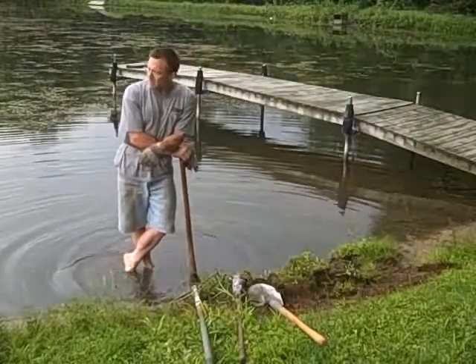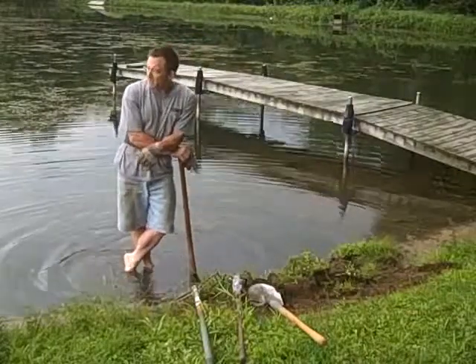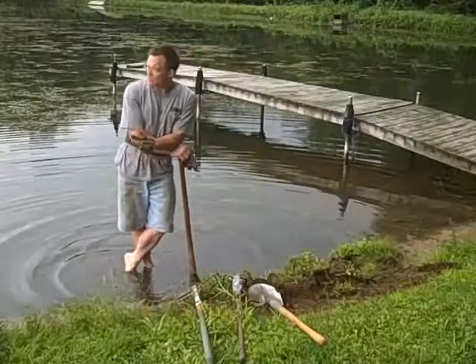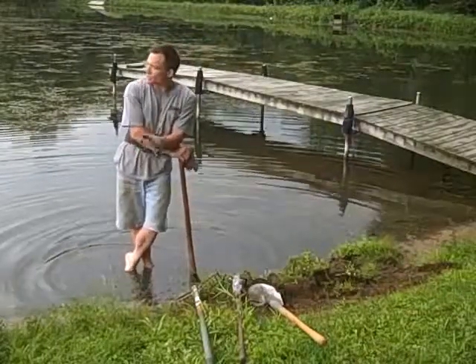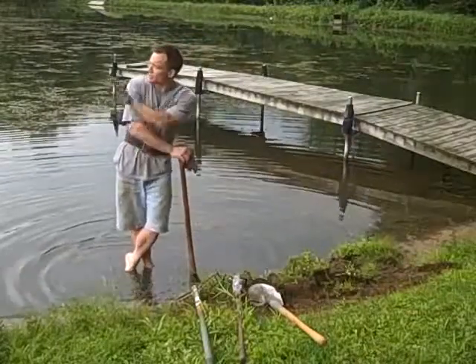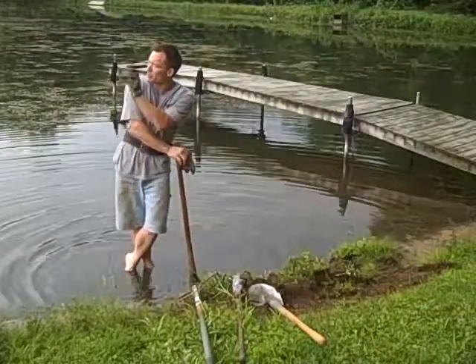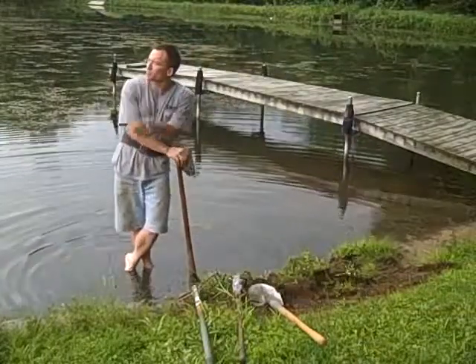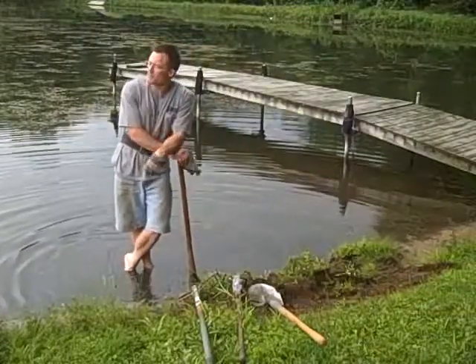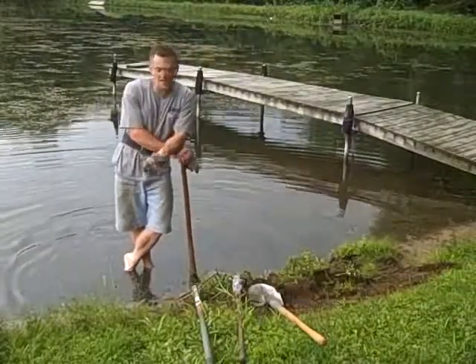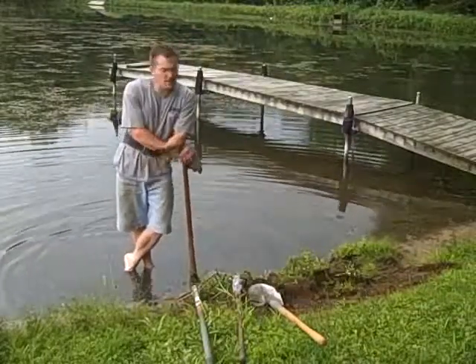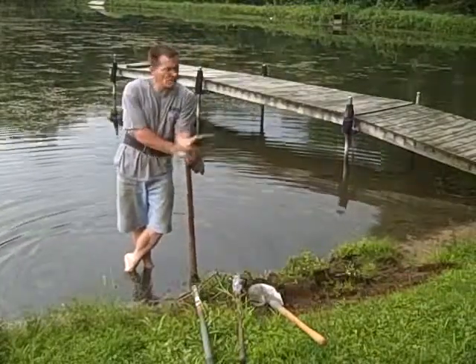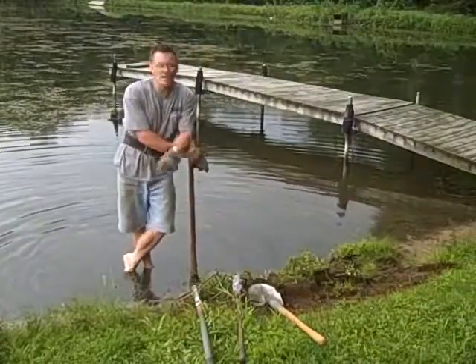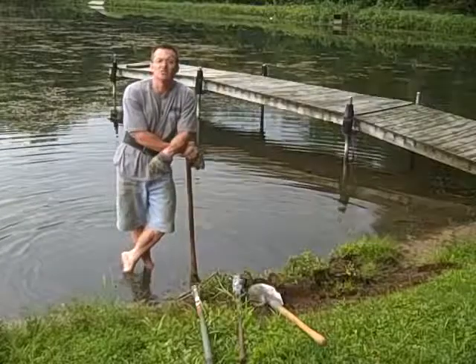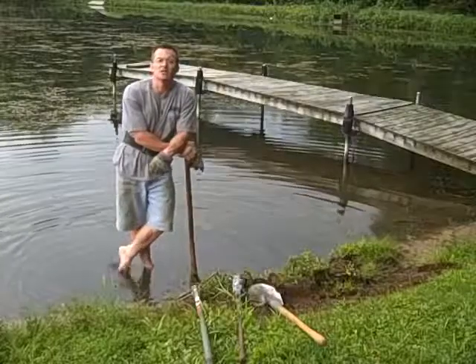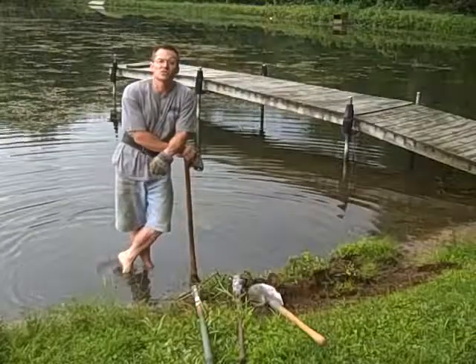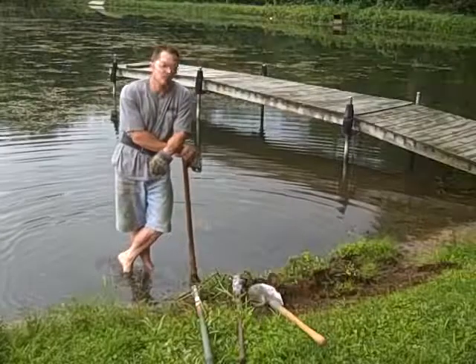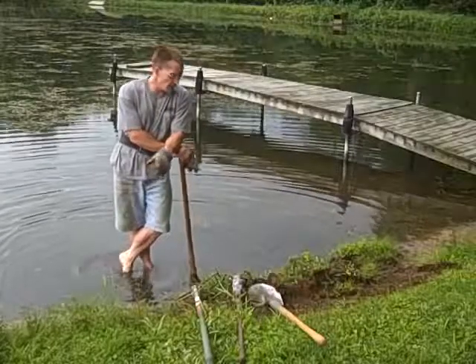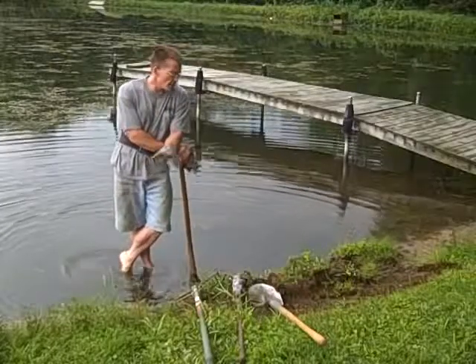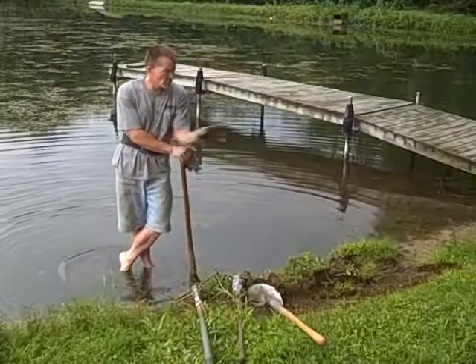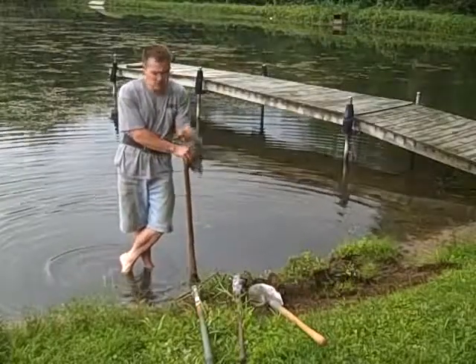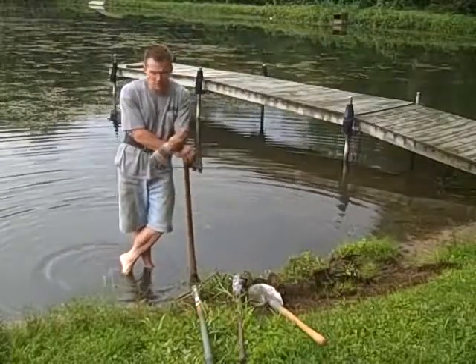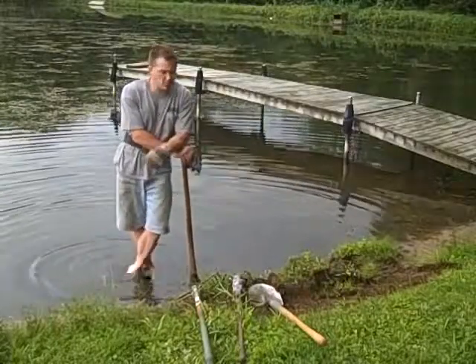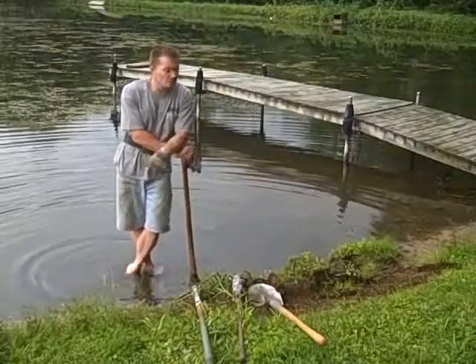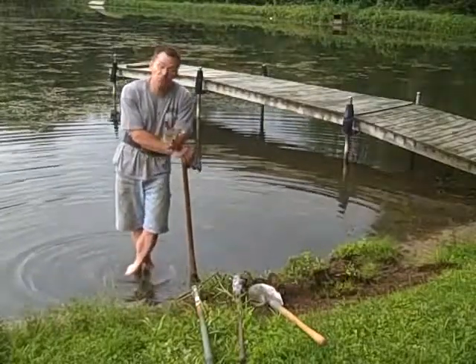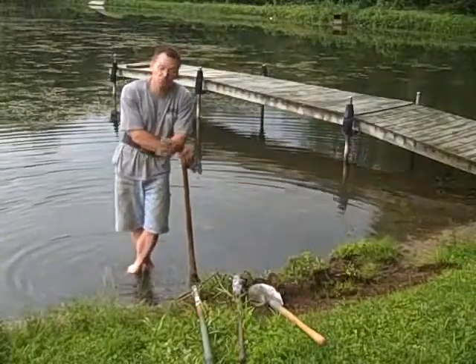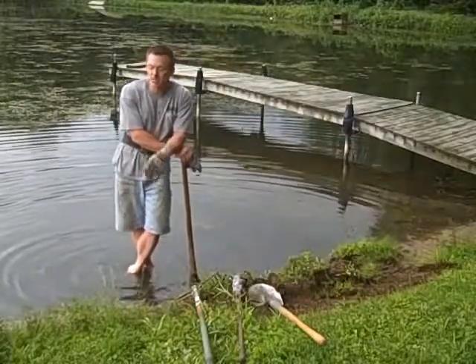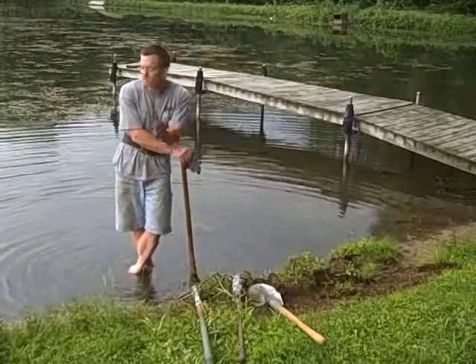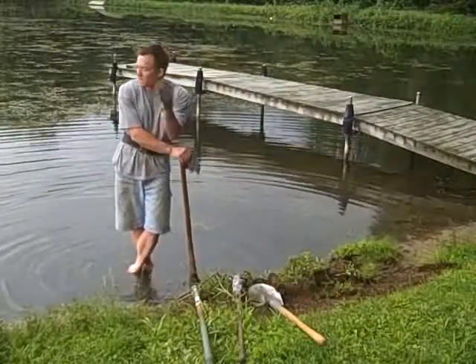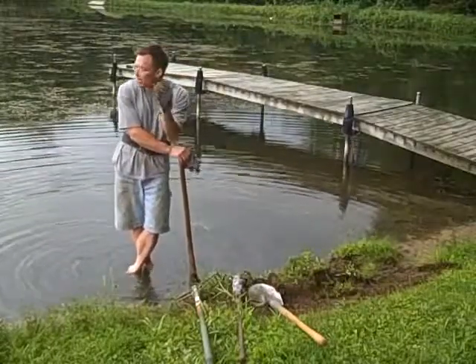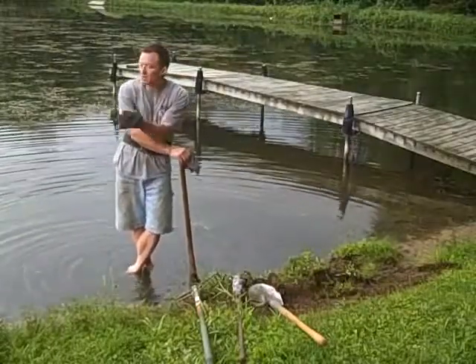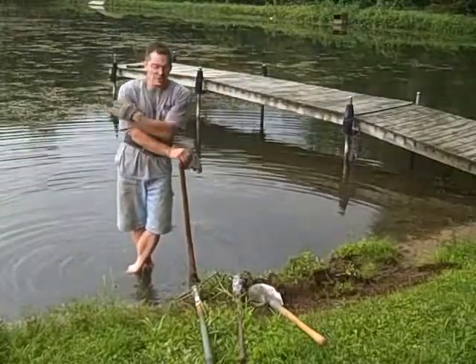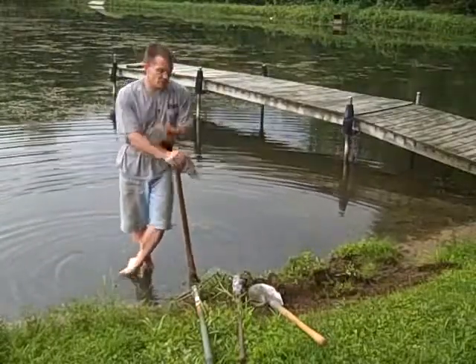My neighbors like to boat and things like that but never really had a beach, so today what I'm going to do for them is put in a beach.